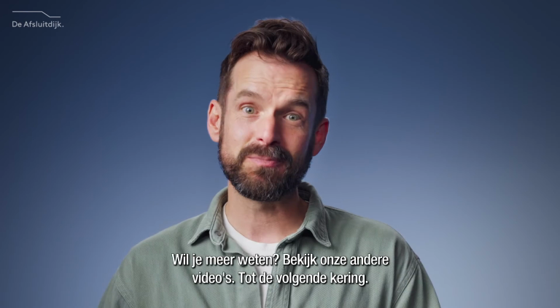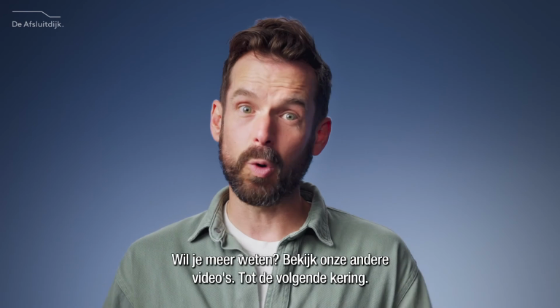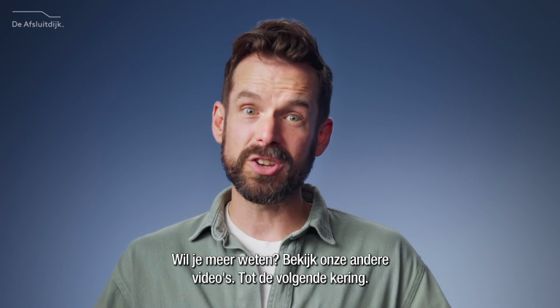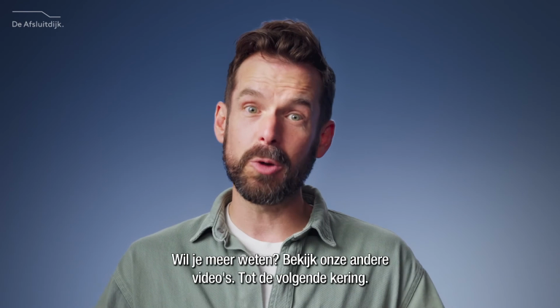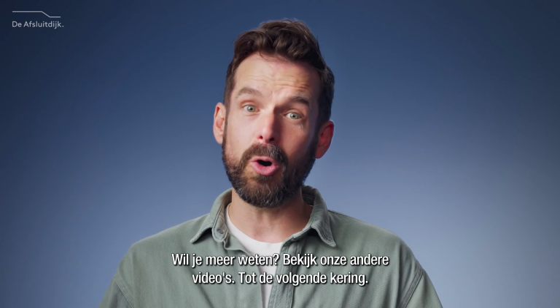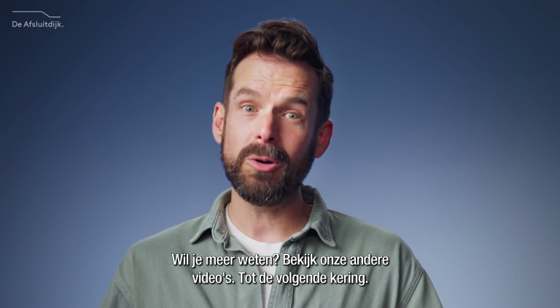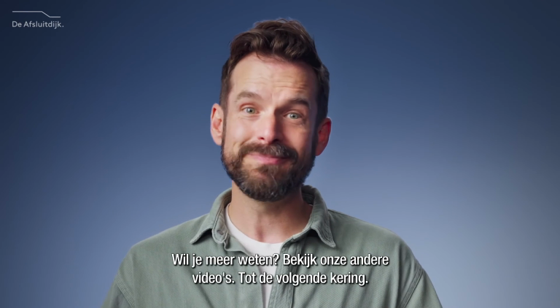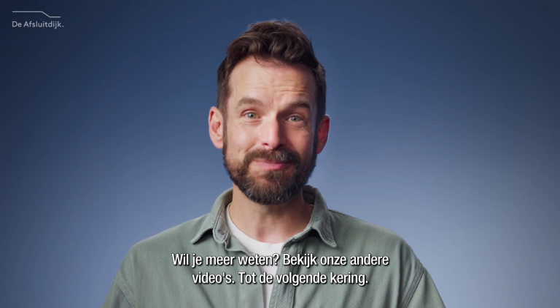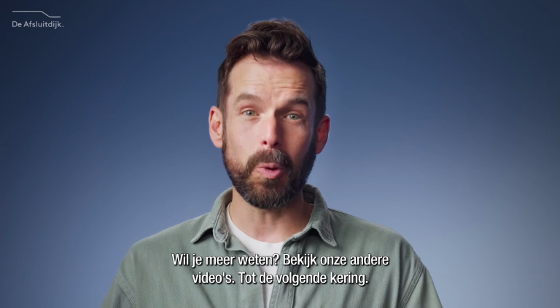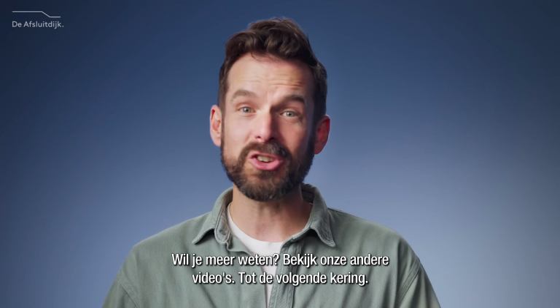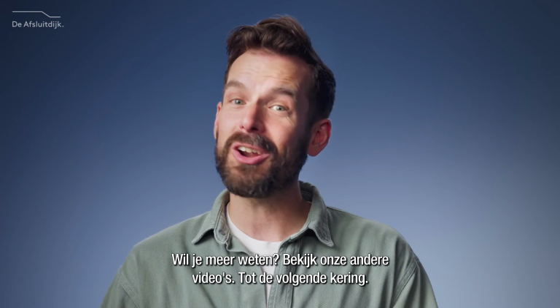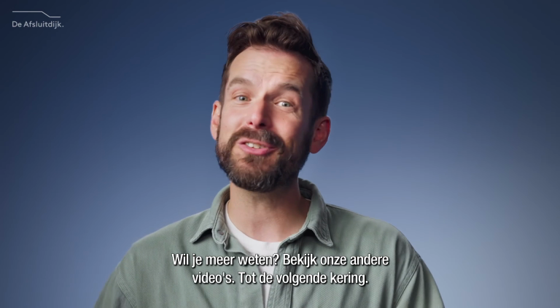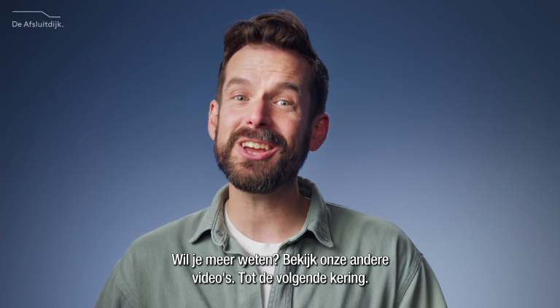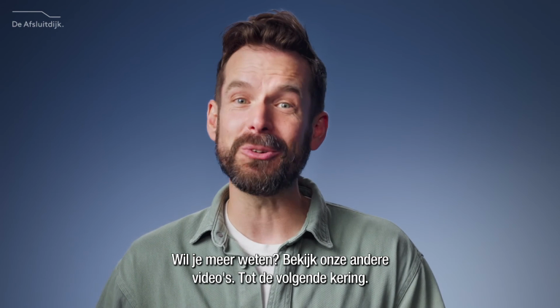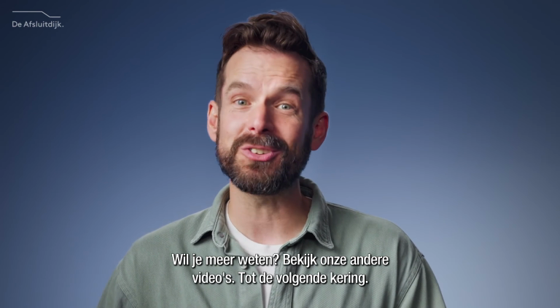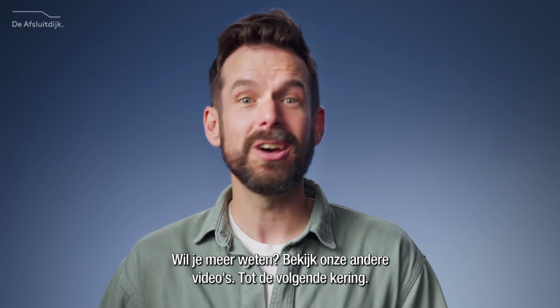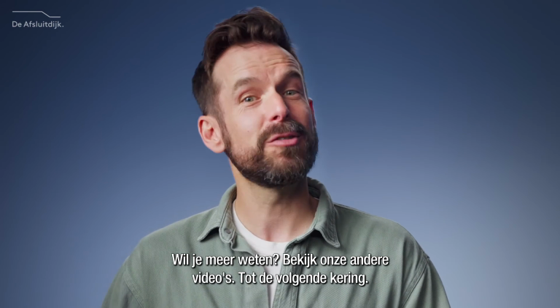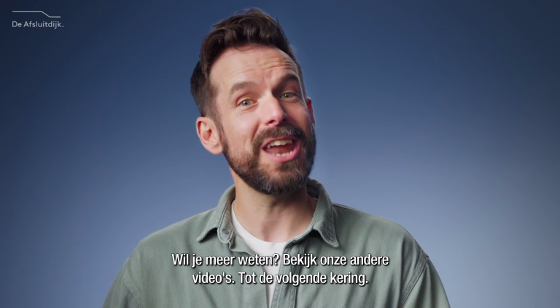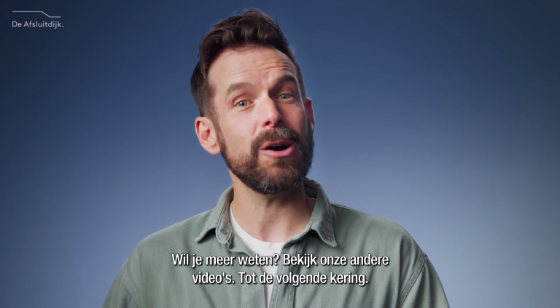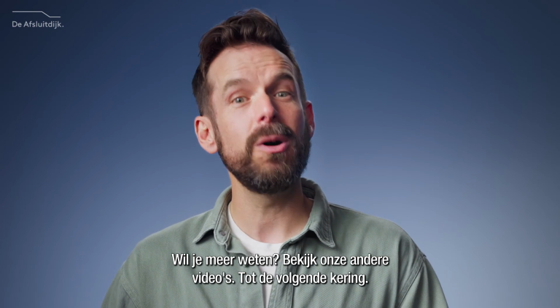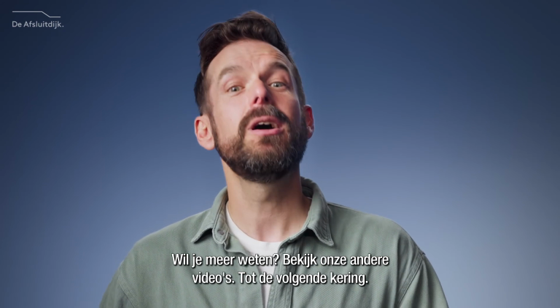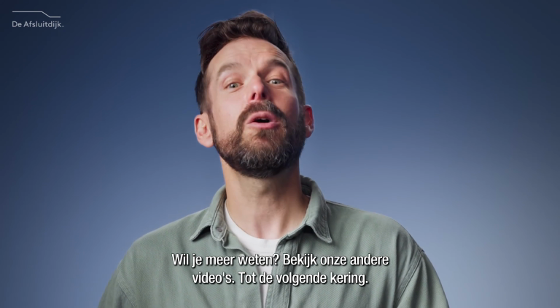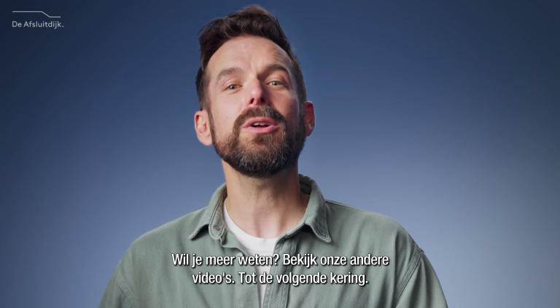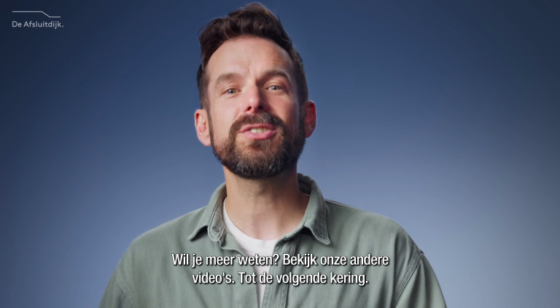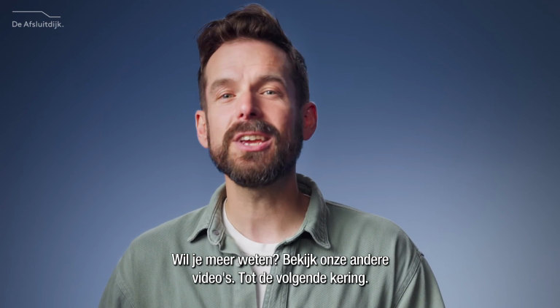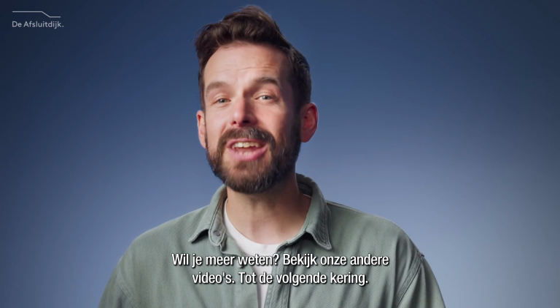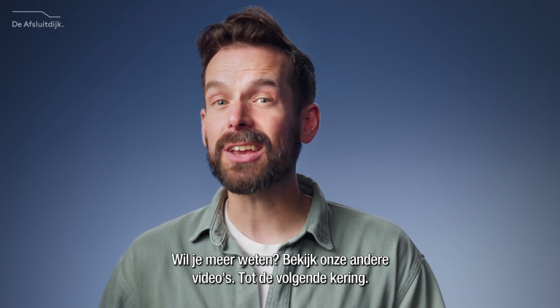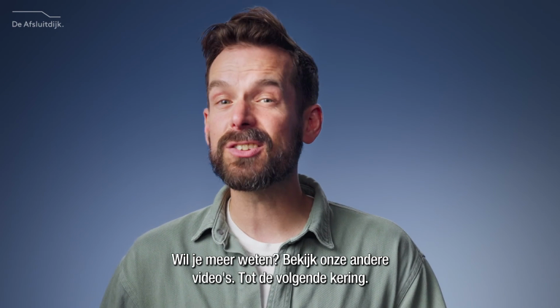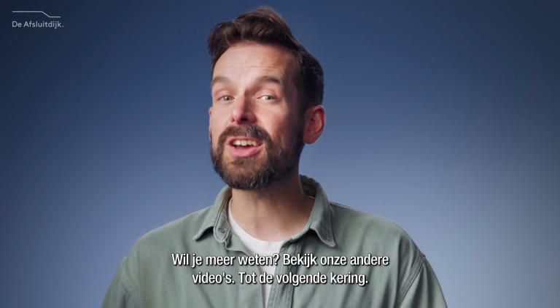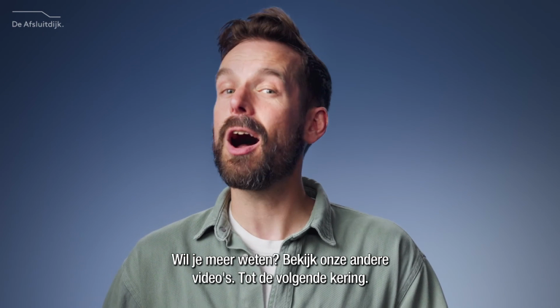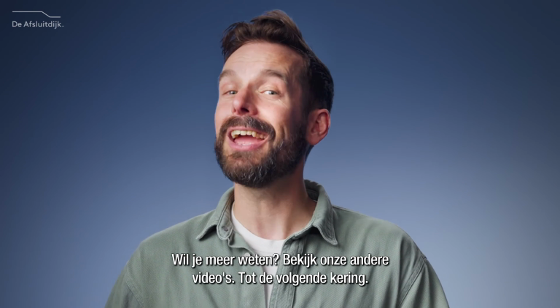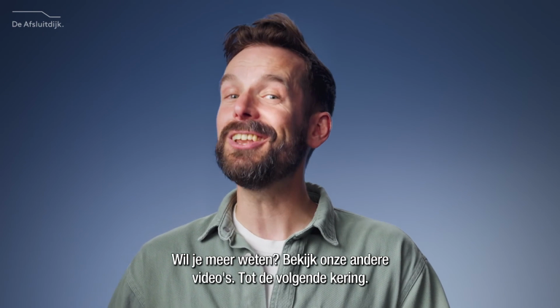Want to know more? Watch our other videos. We'll see you next tide.